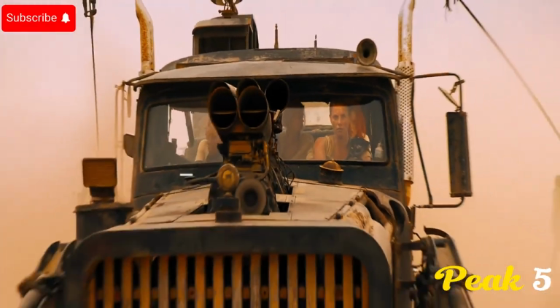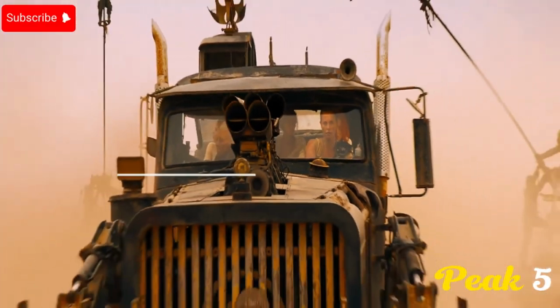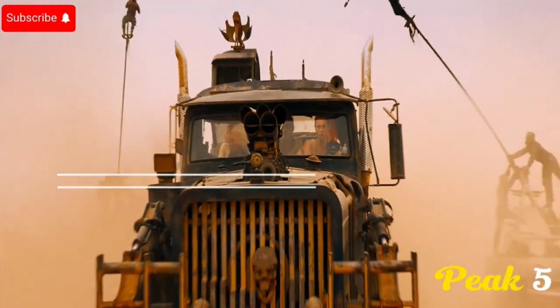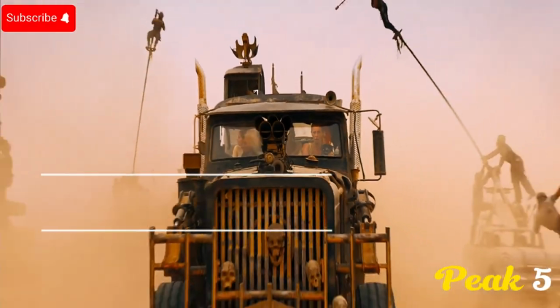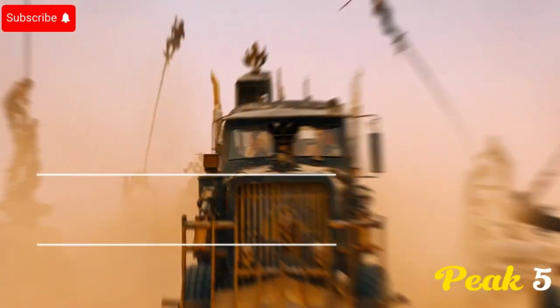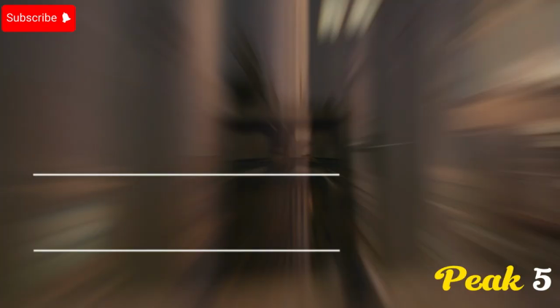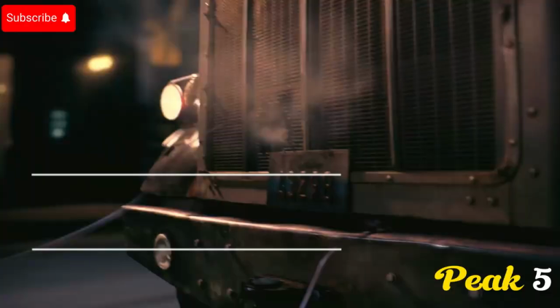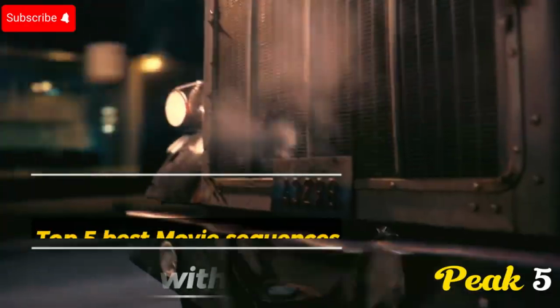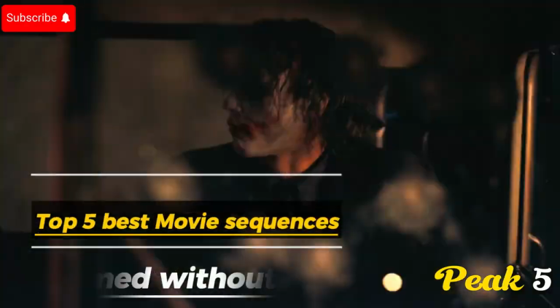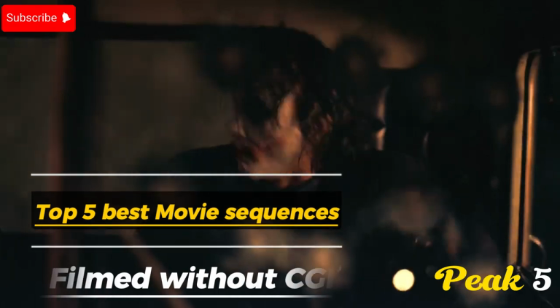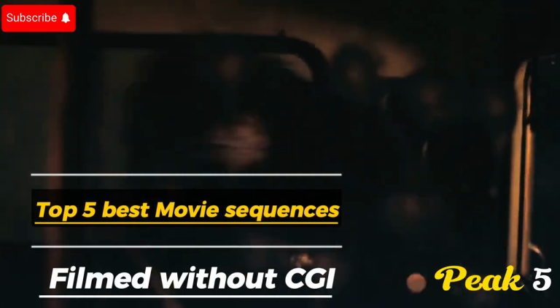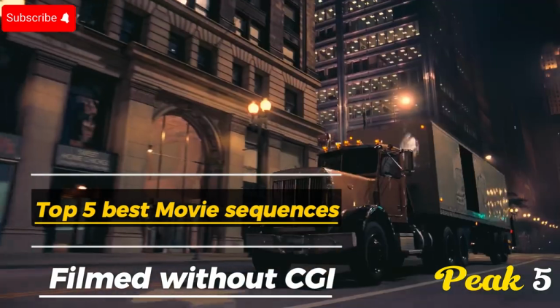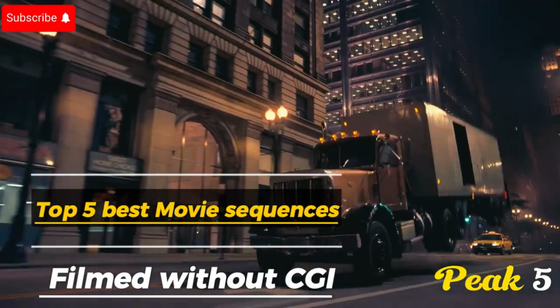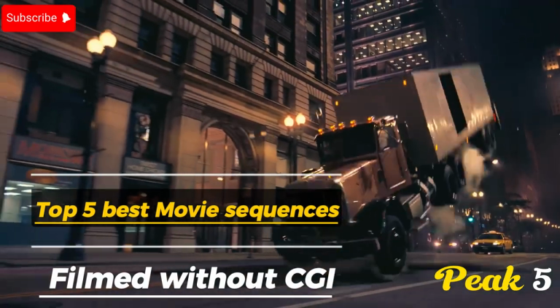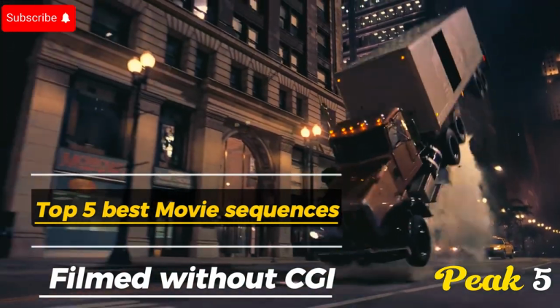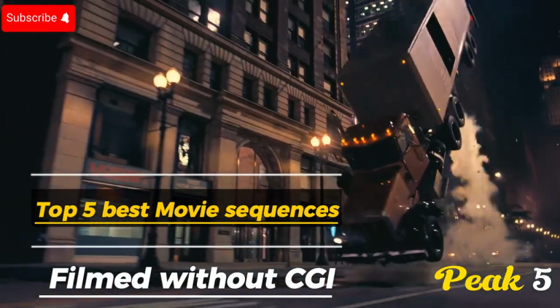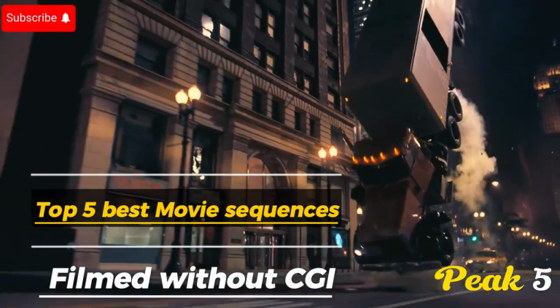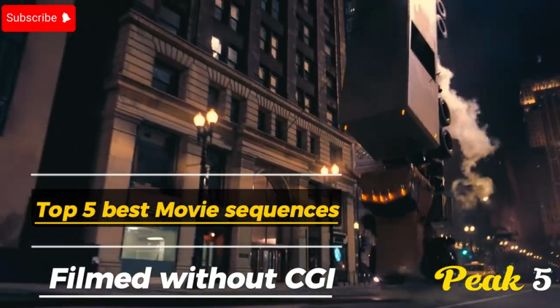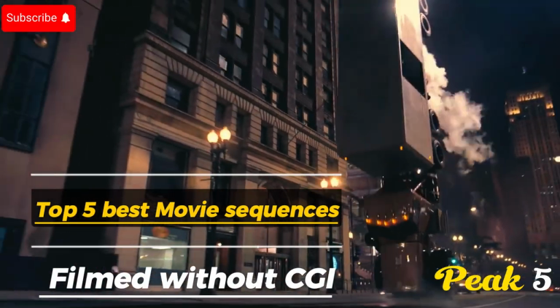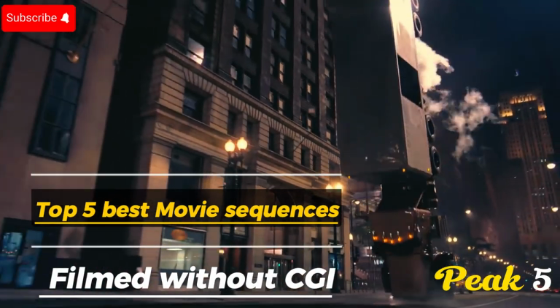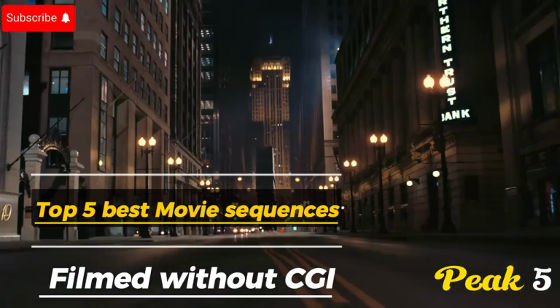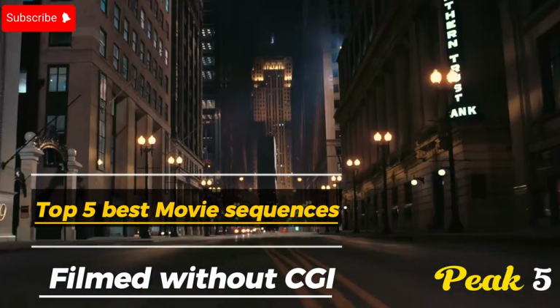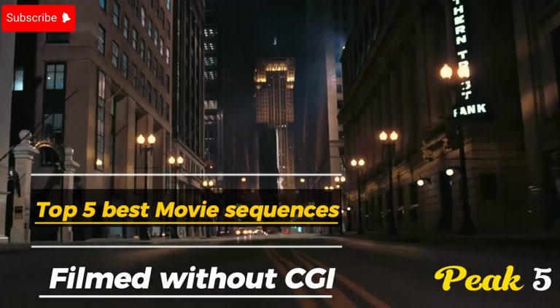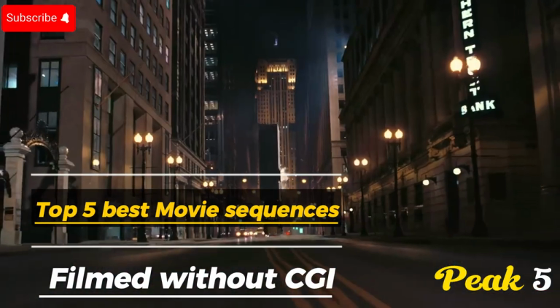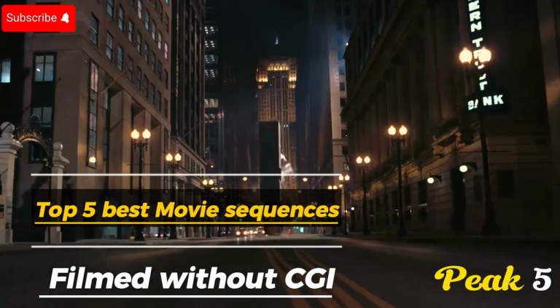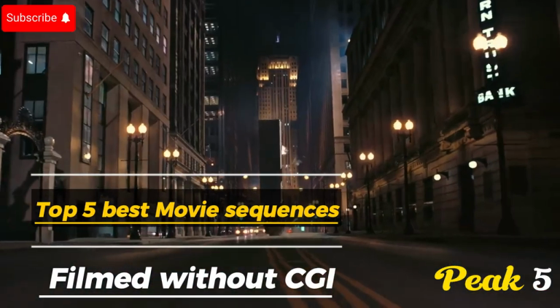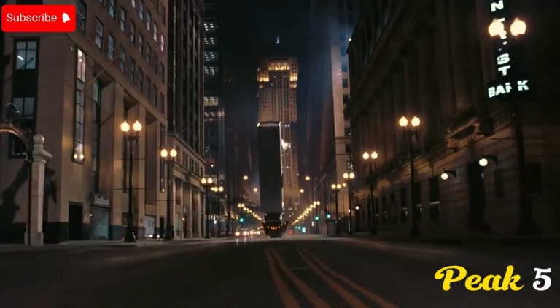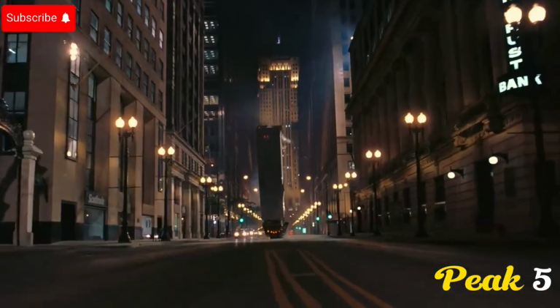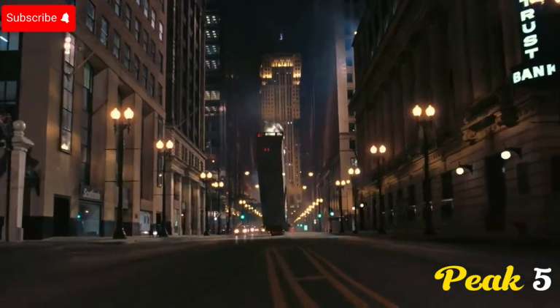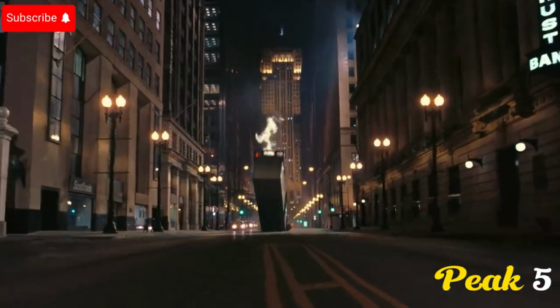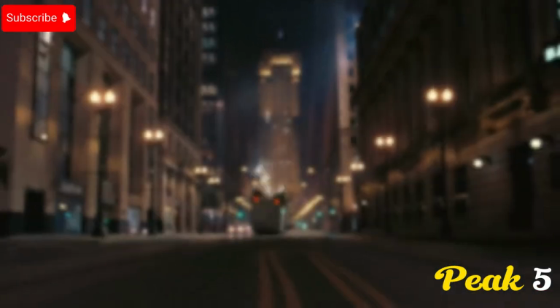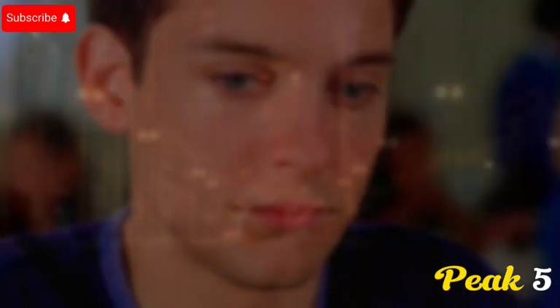Welcome to Peak 5. Now watch the top 5 best movie action sequences filmed without CGI.